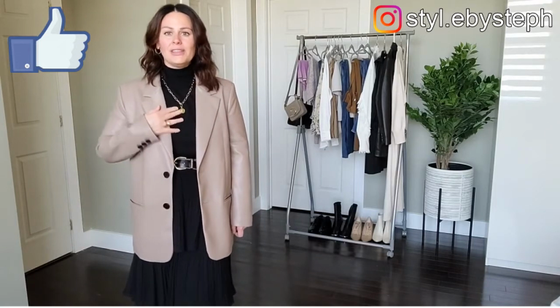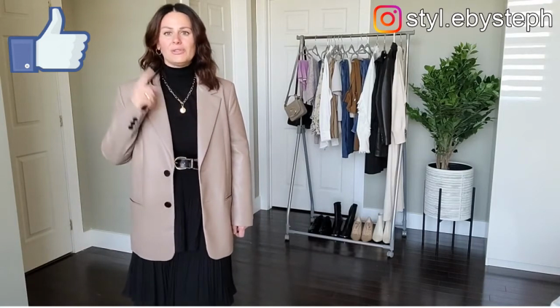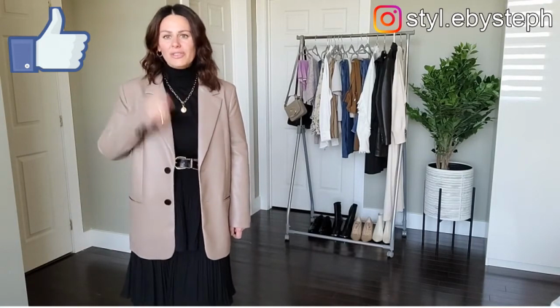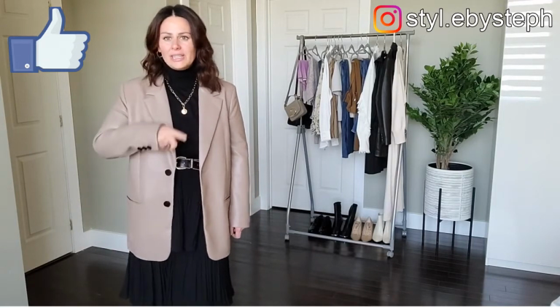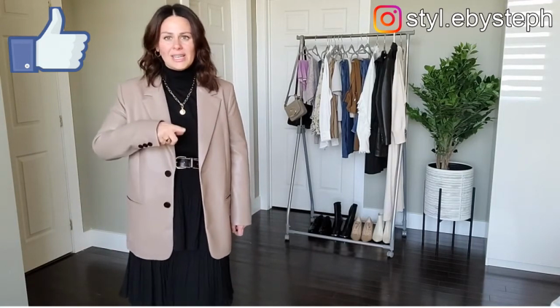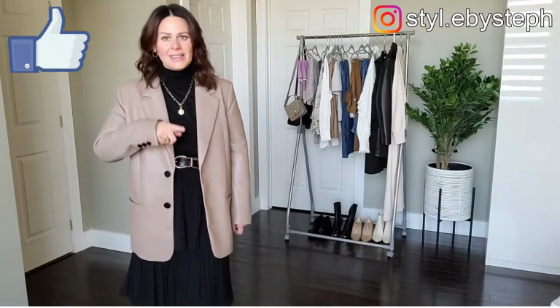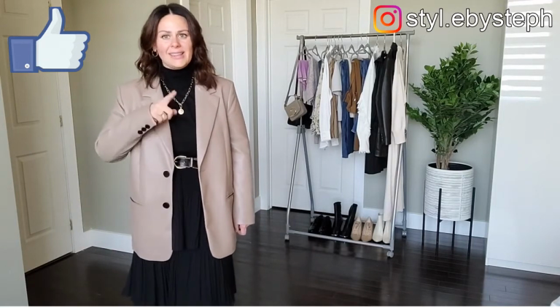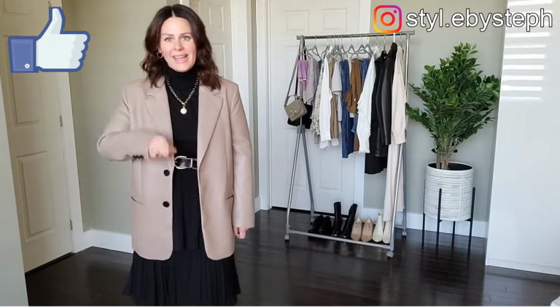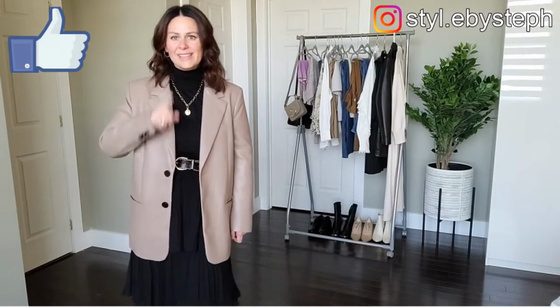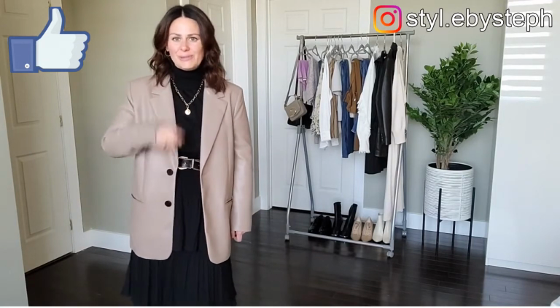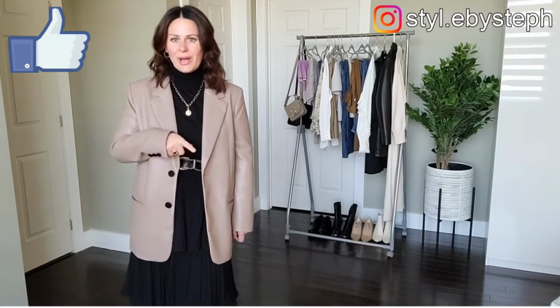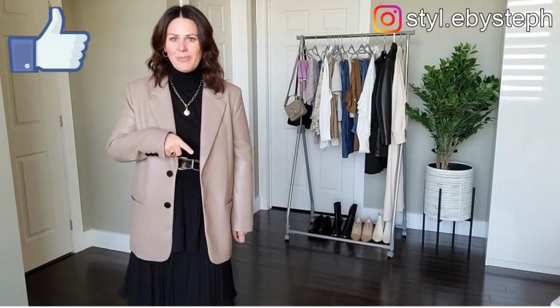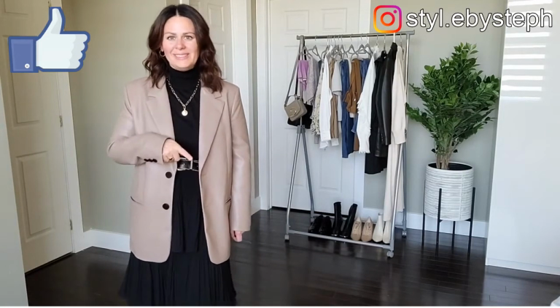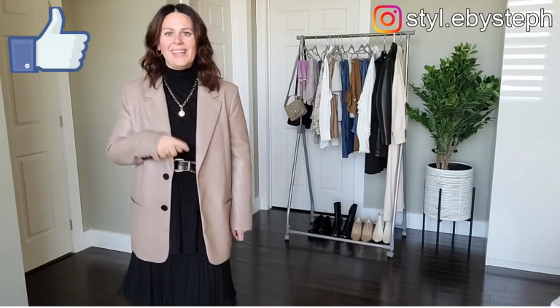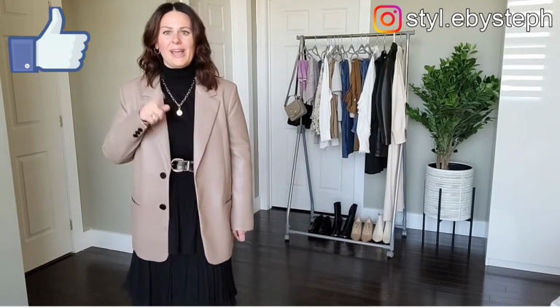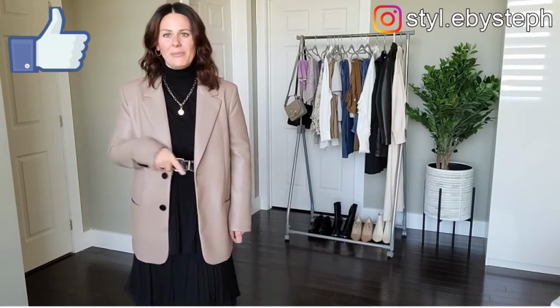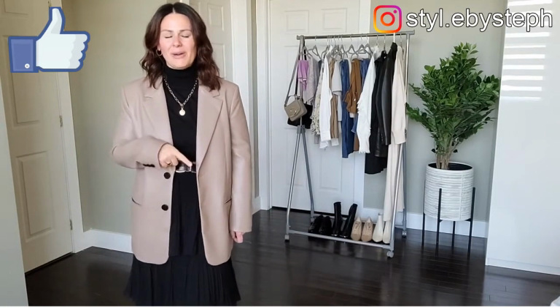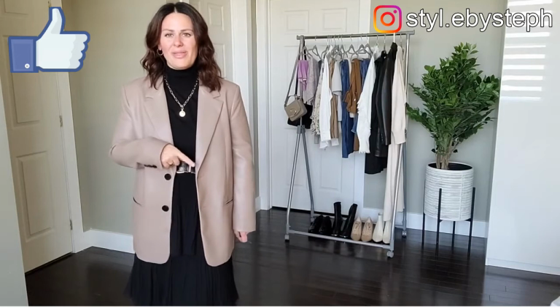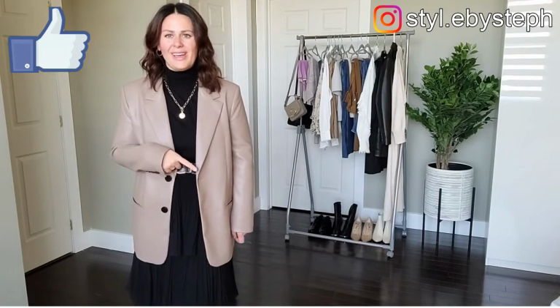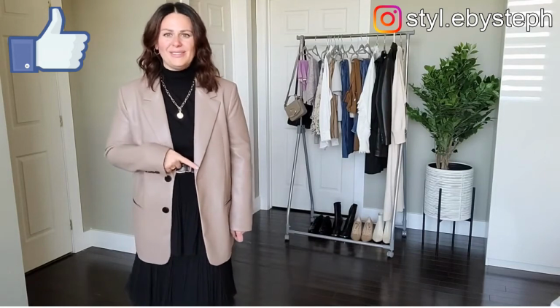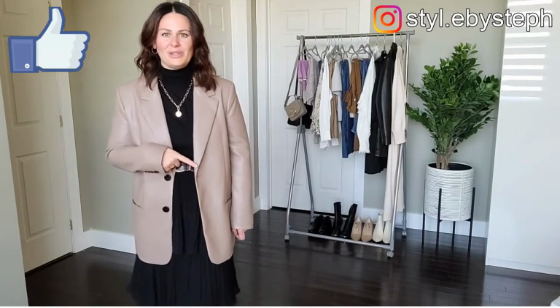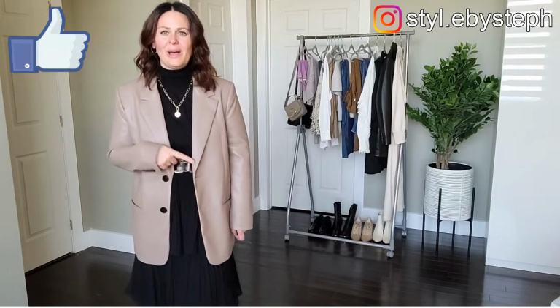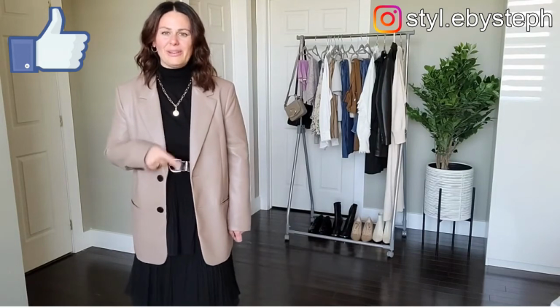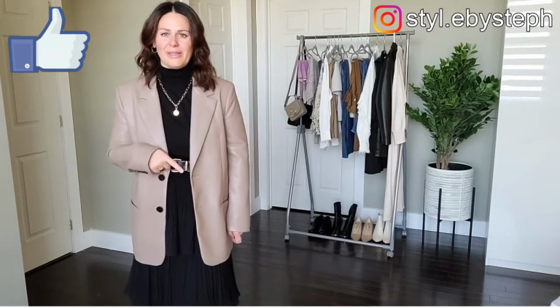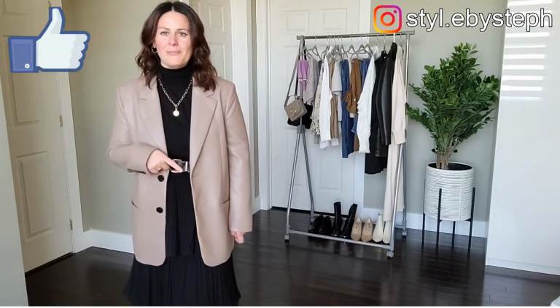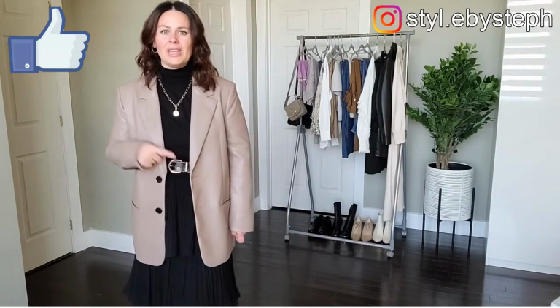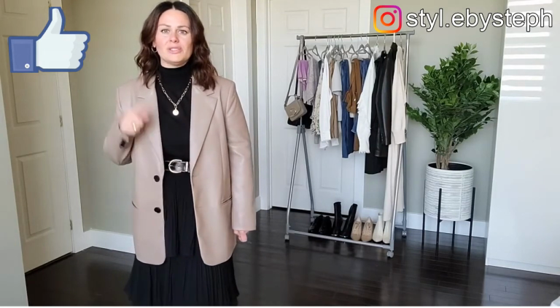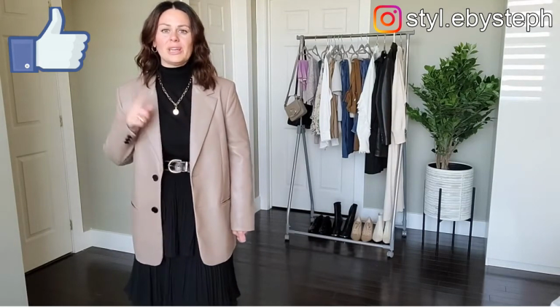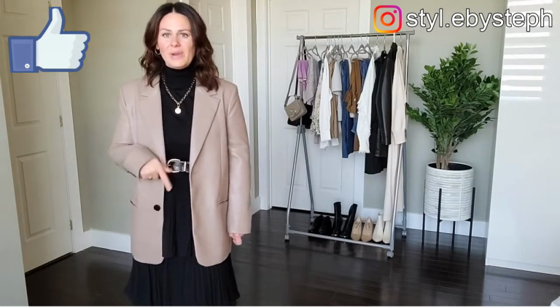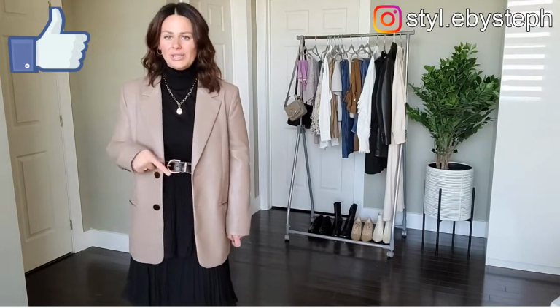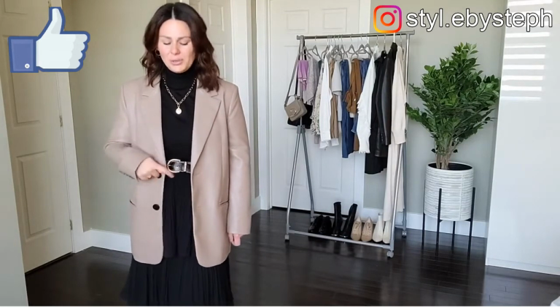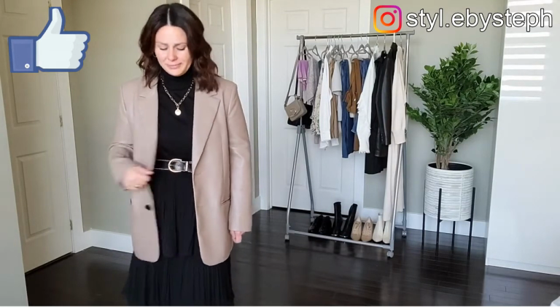Don't forget to hit that like and subscribe button and help me out with the YouTube algorithm. So we'll get right into it.